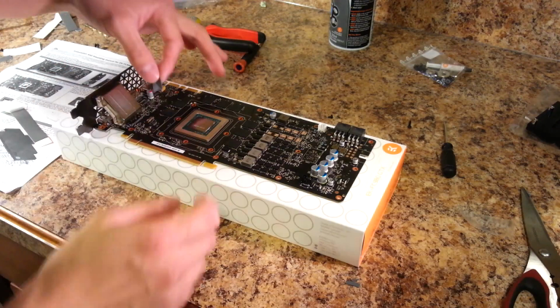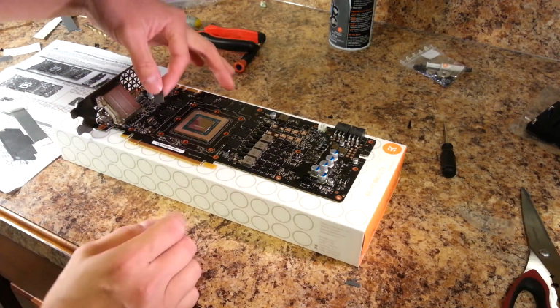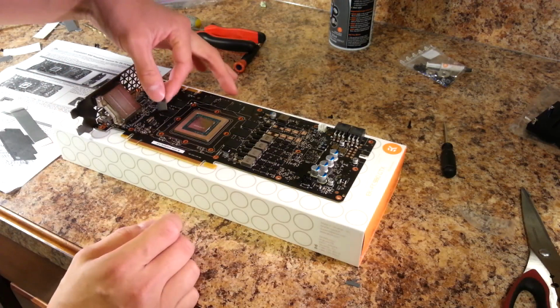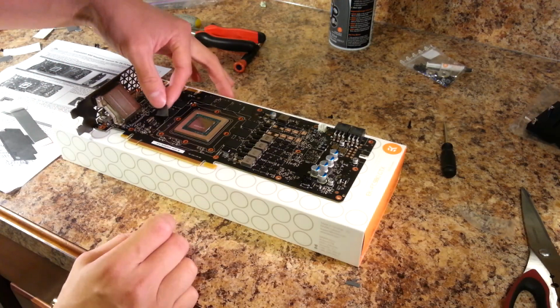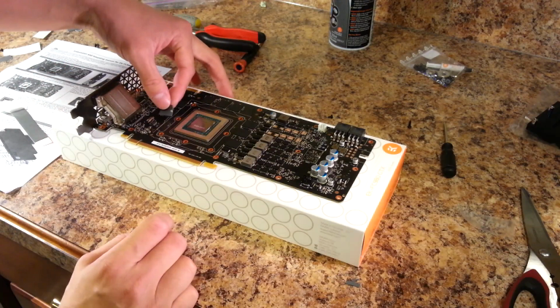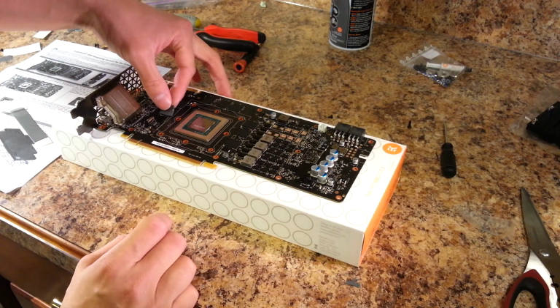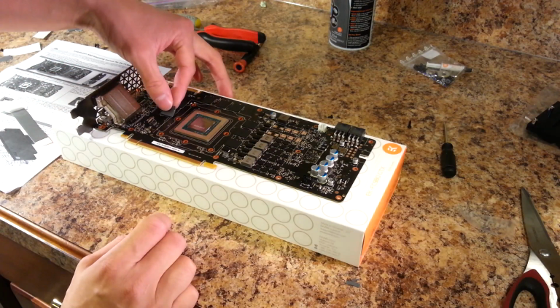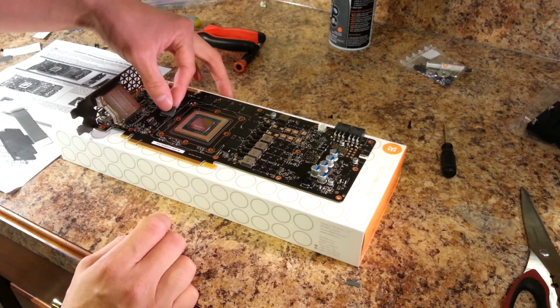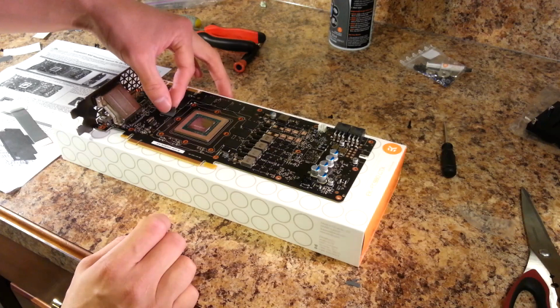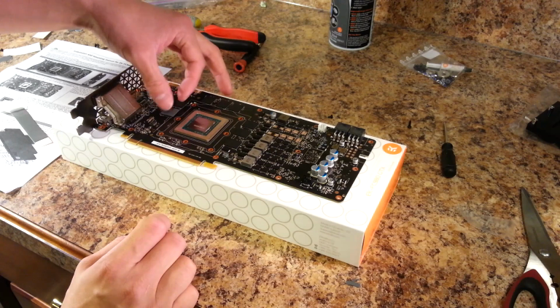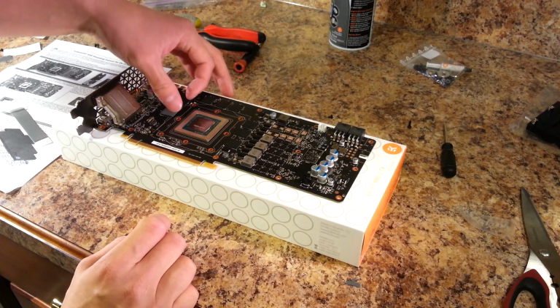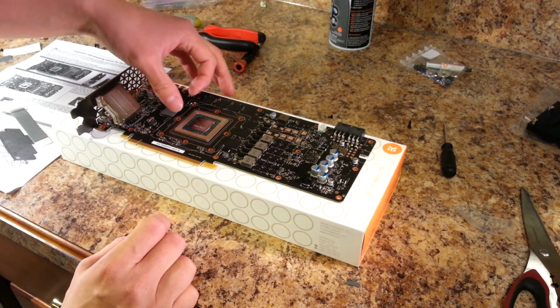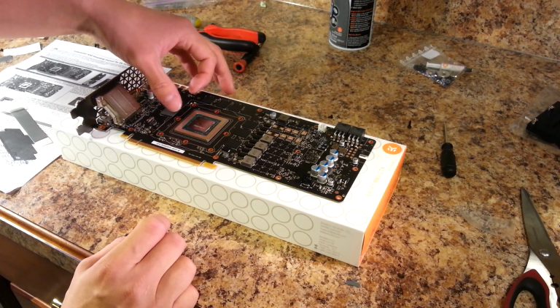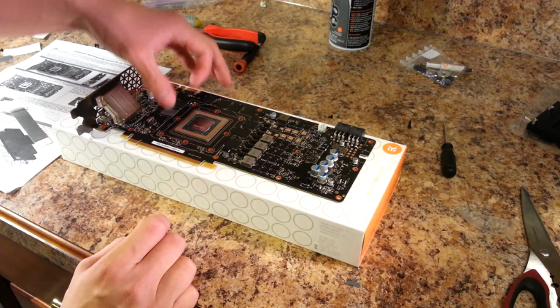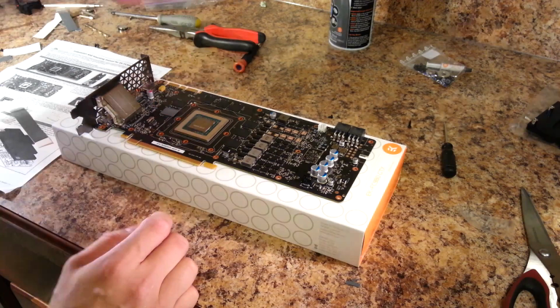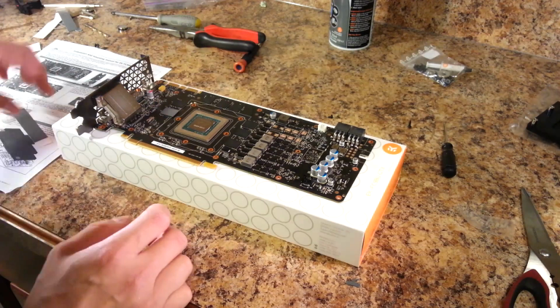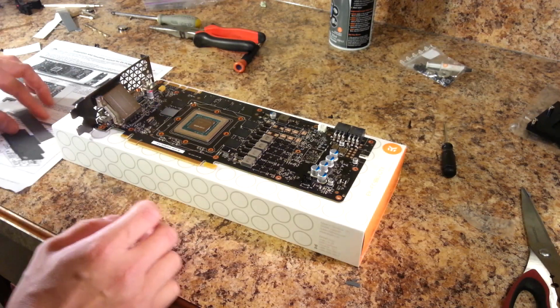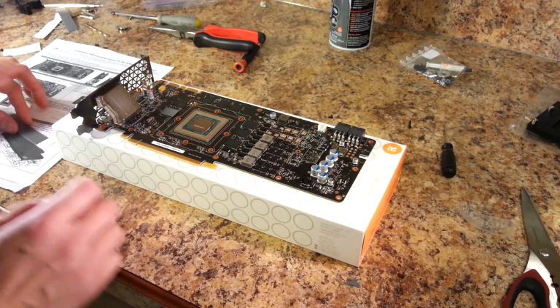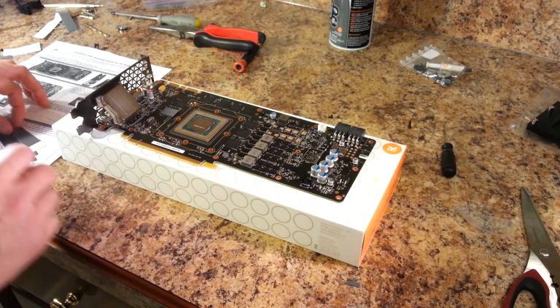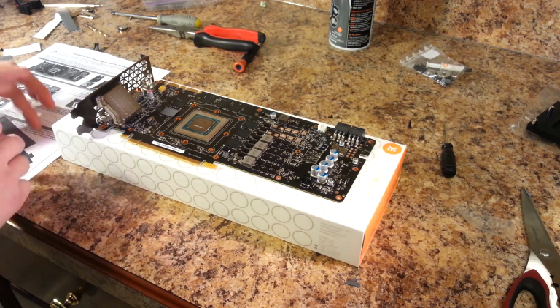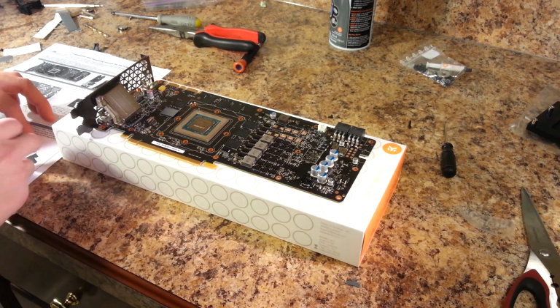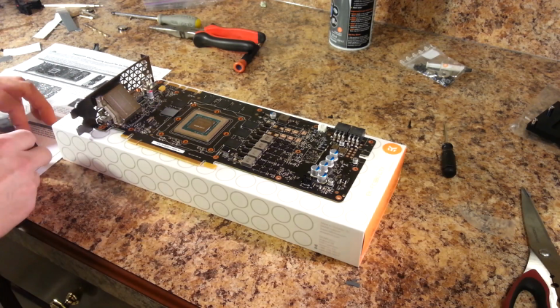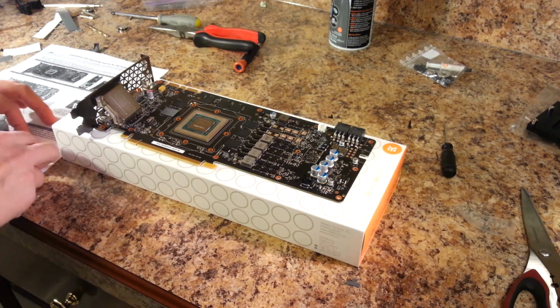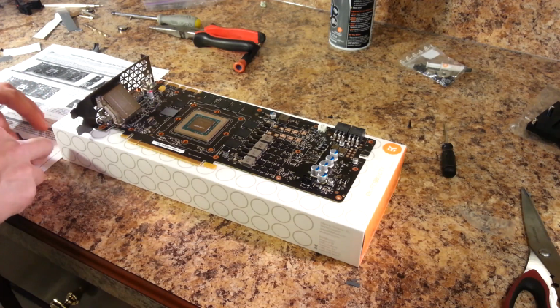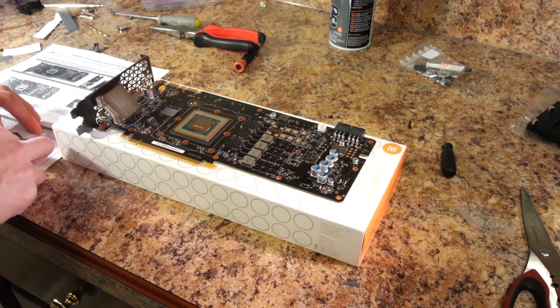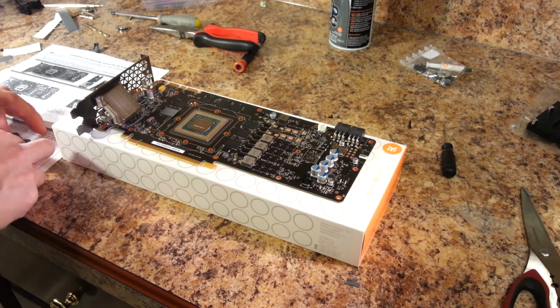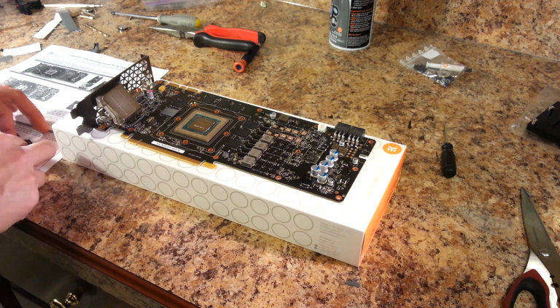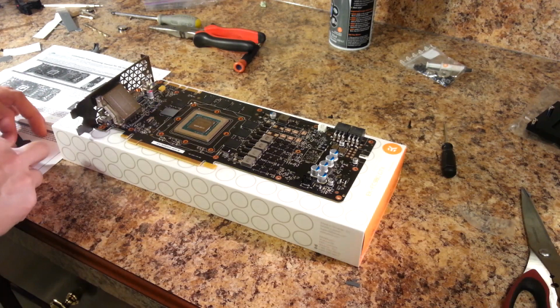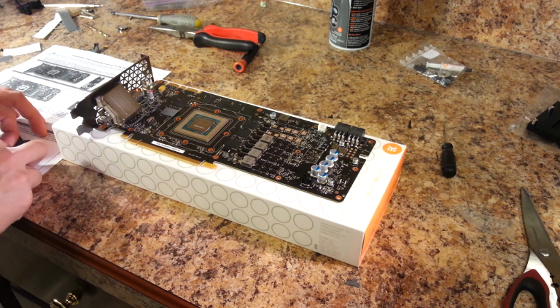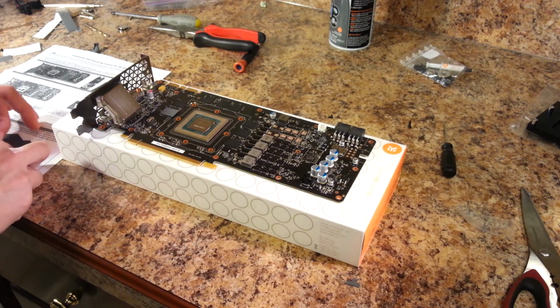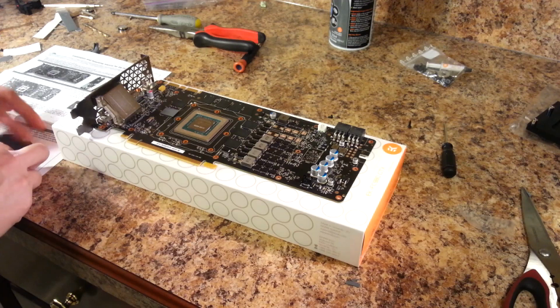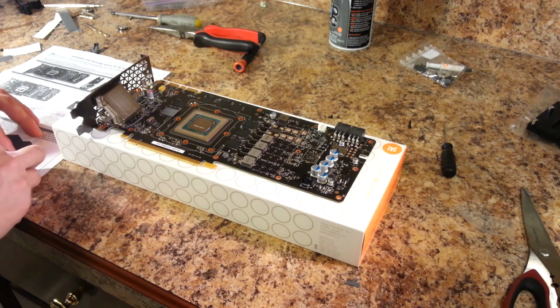It's time to cover the VRM modules and the MOSFETs with thermal pads. Some of them have been pre-cut; others you will need to cut yourself.